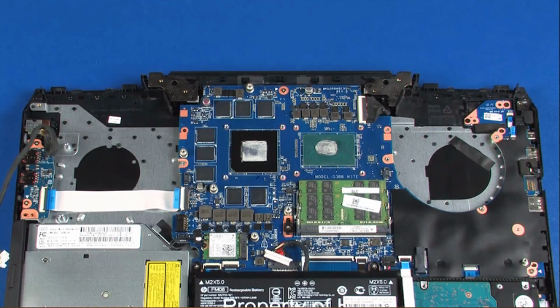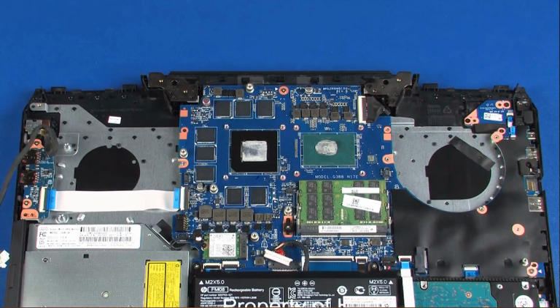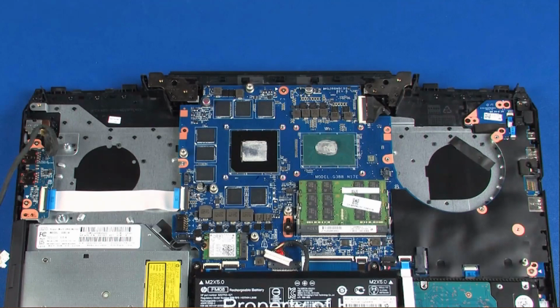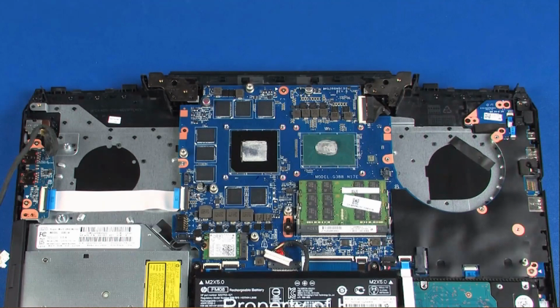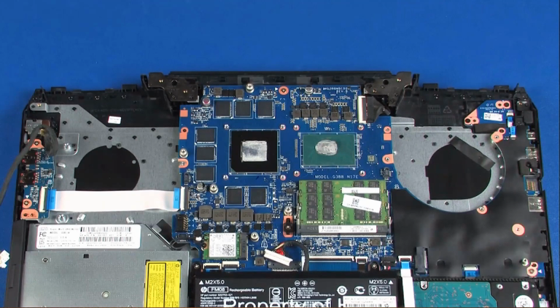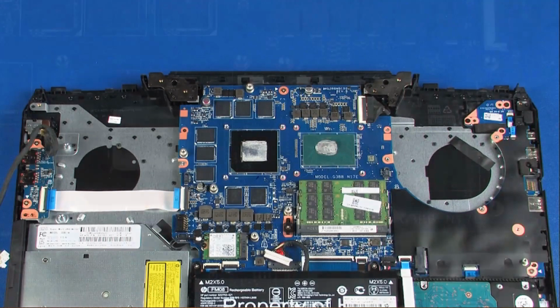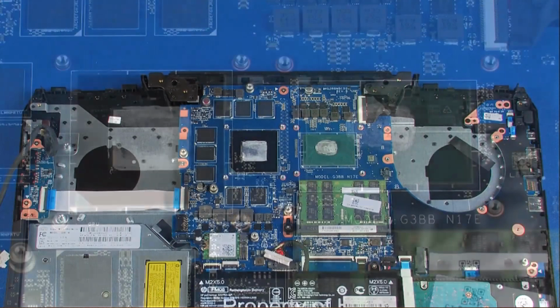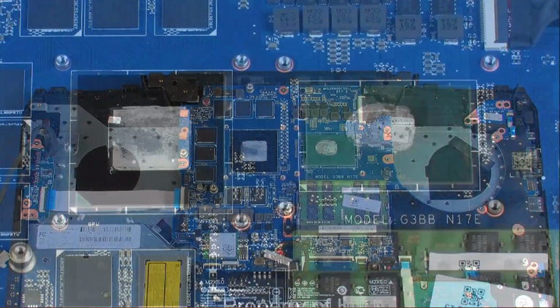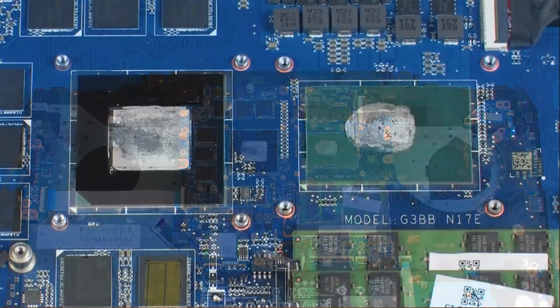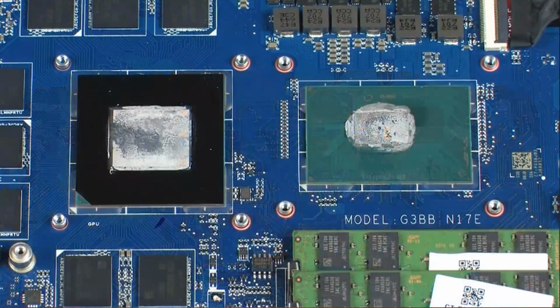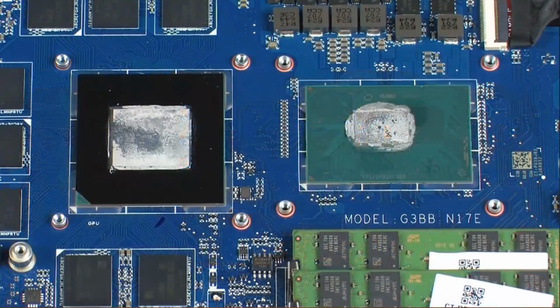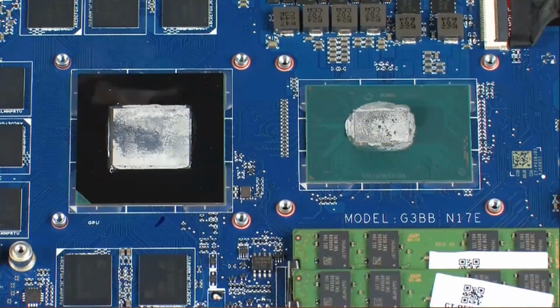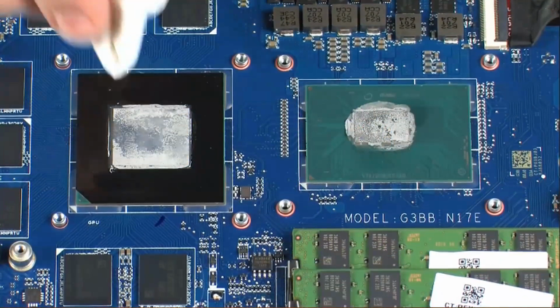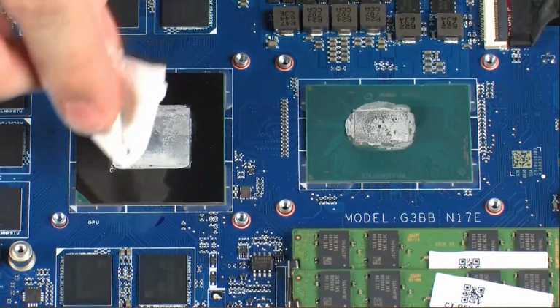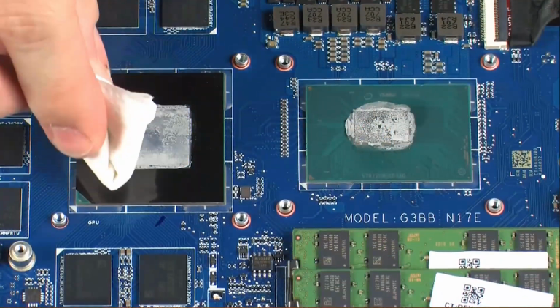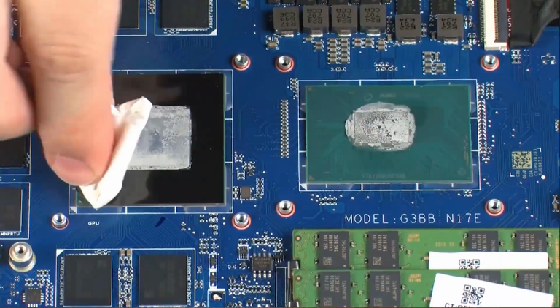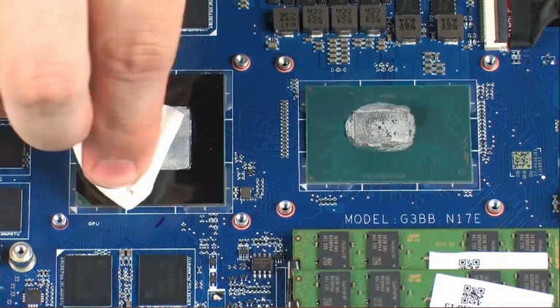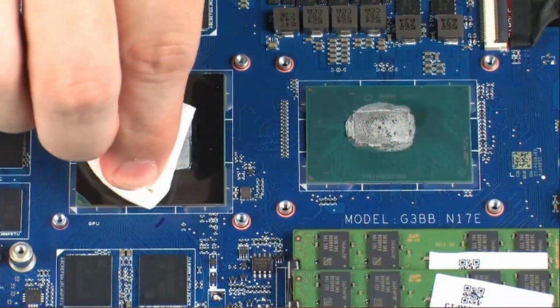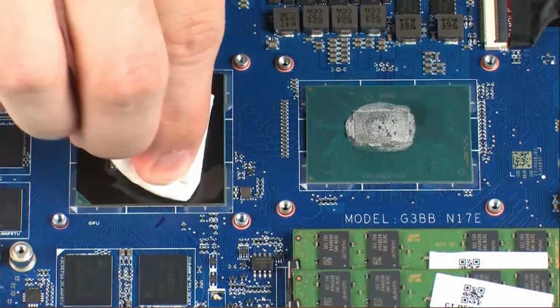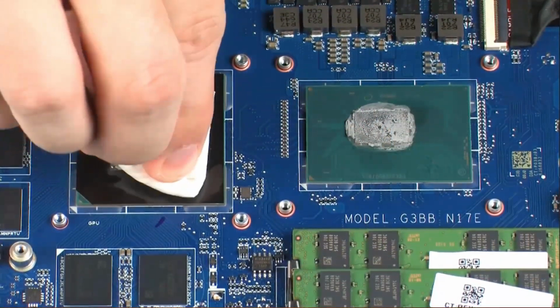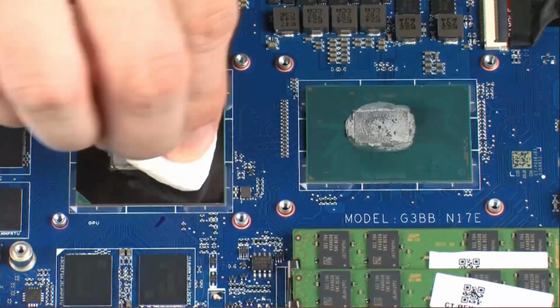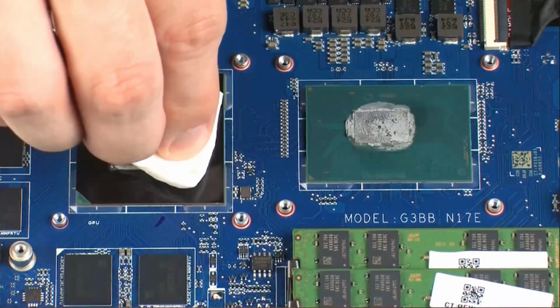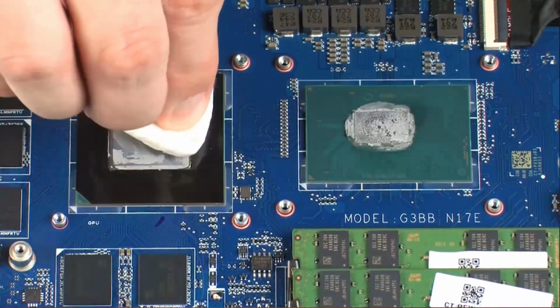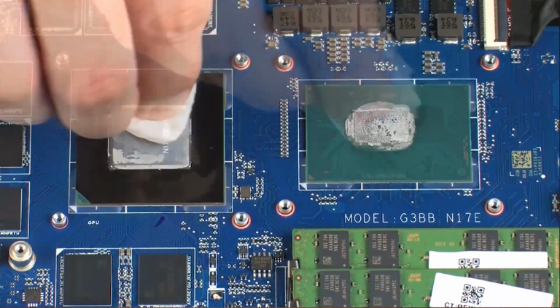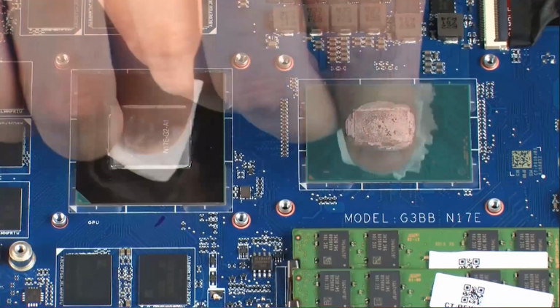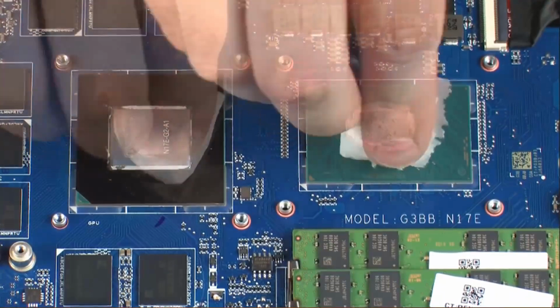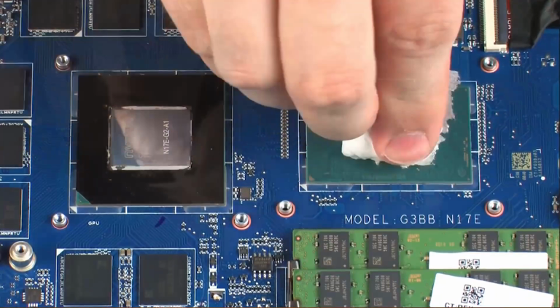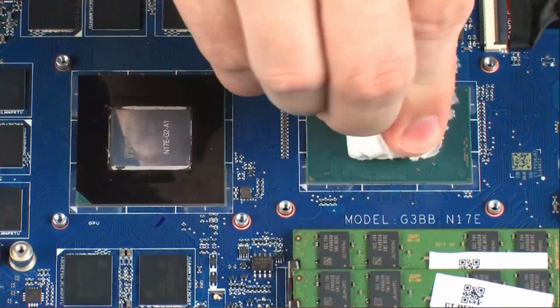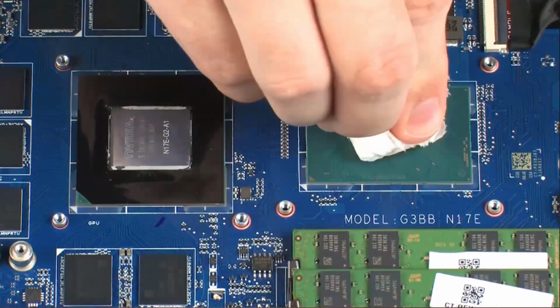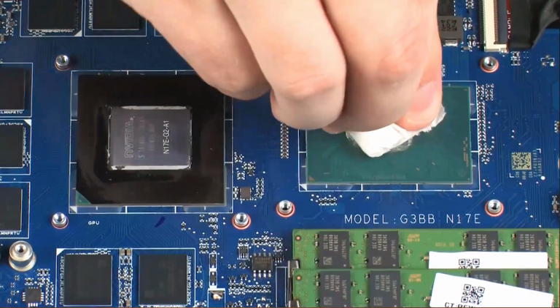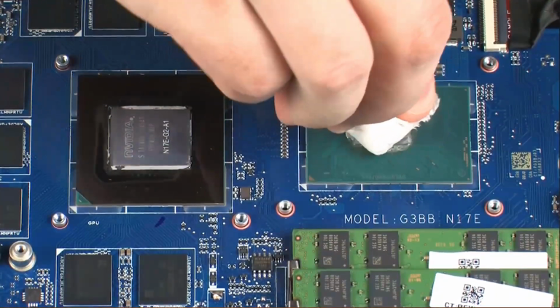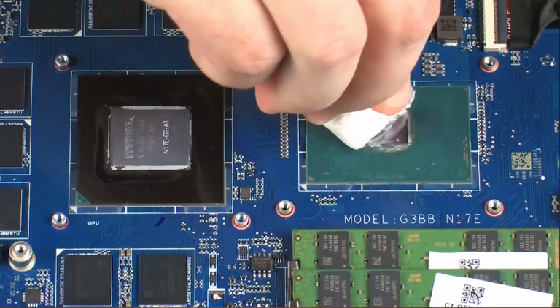Replacement Note: before replacing the heat sink, the thermal grease should be replaced every time the heat sink is removed.